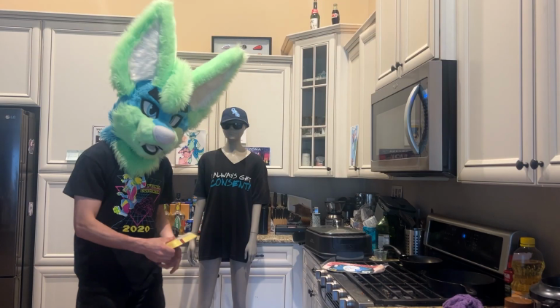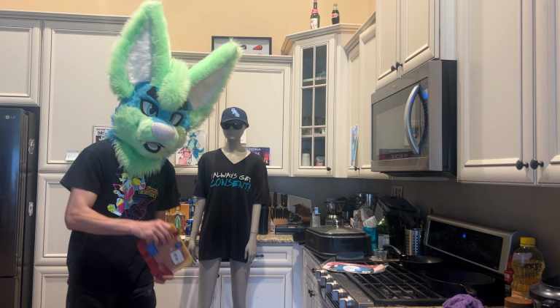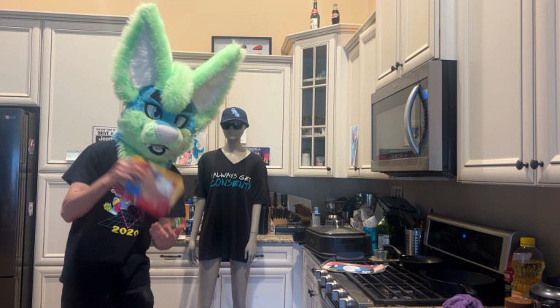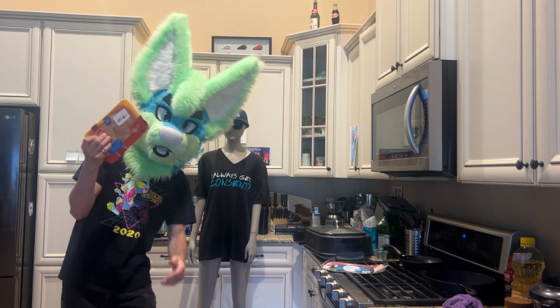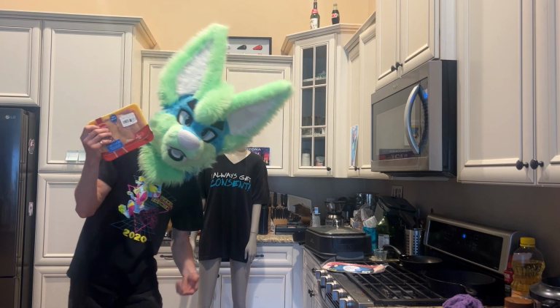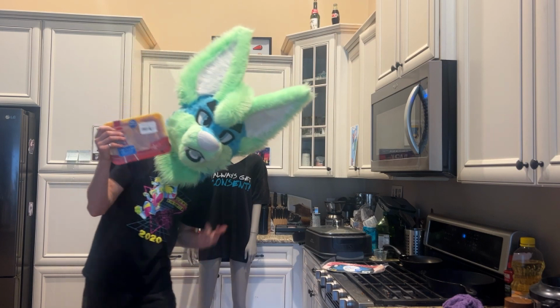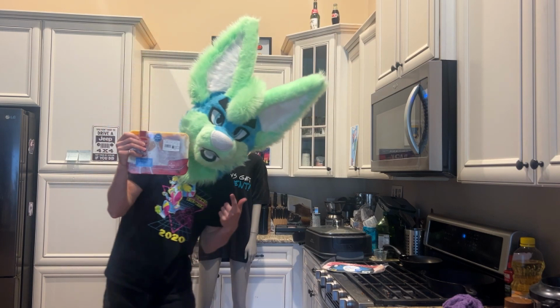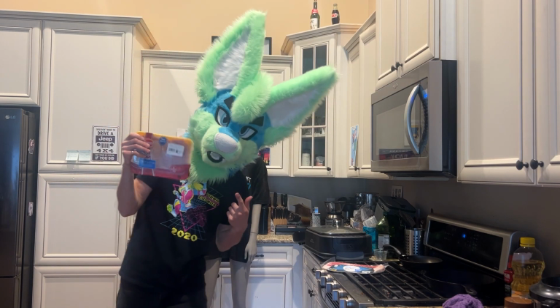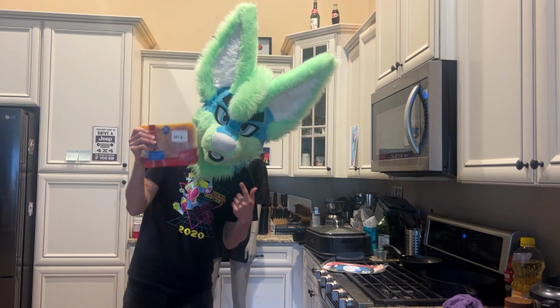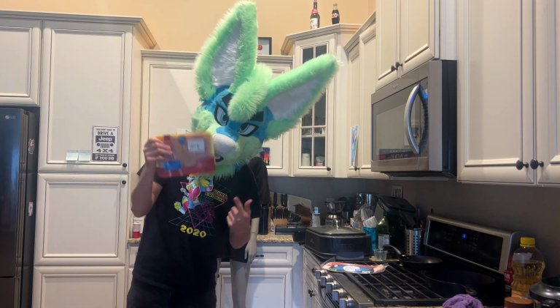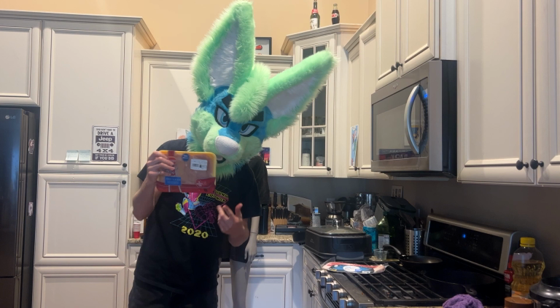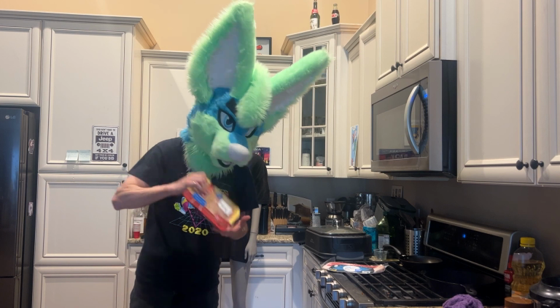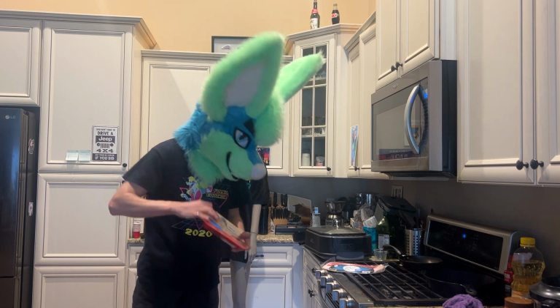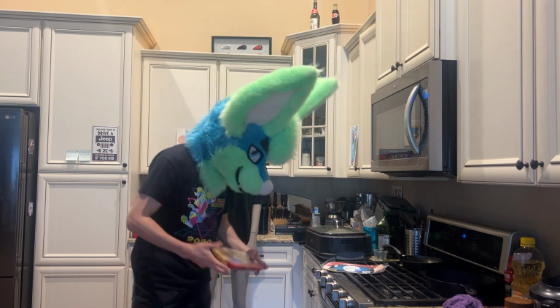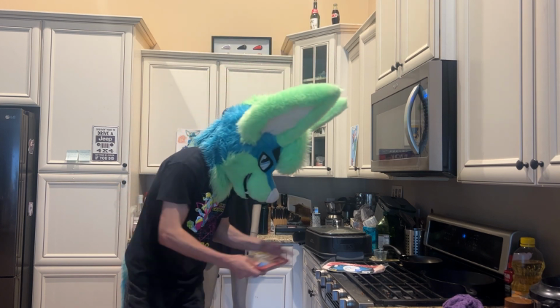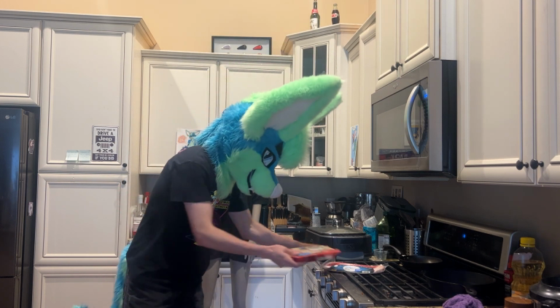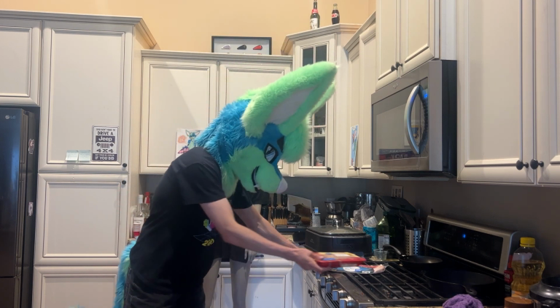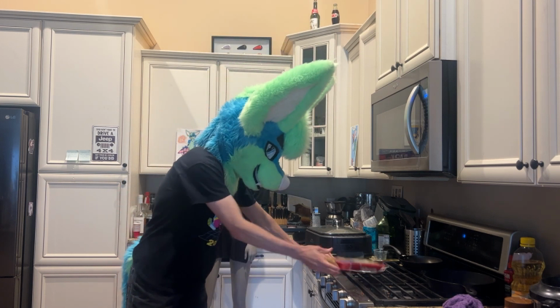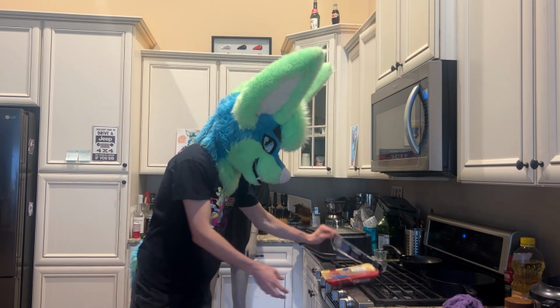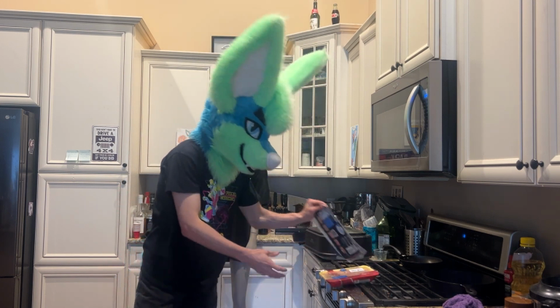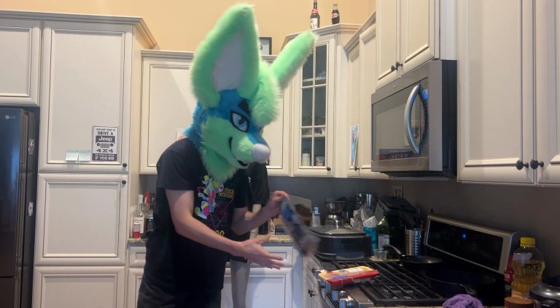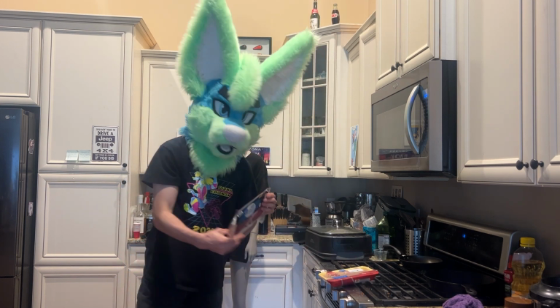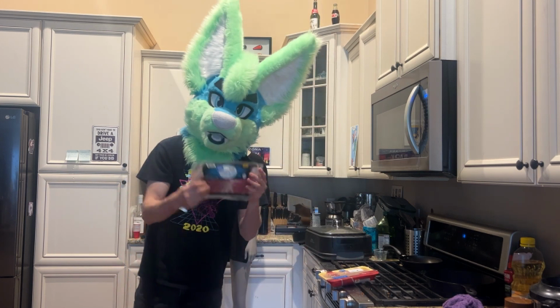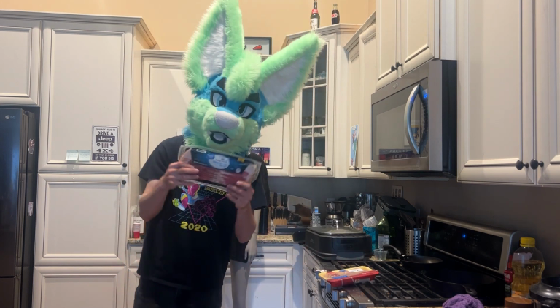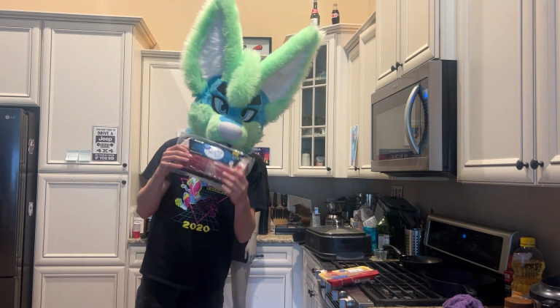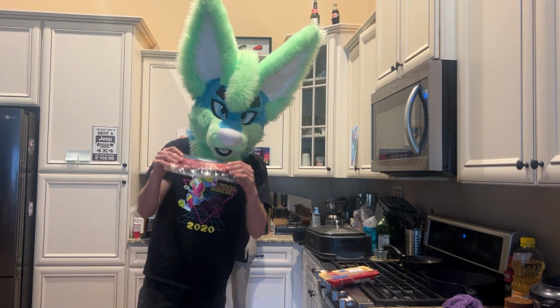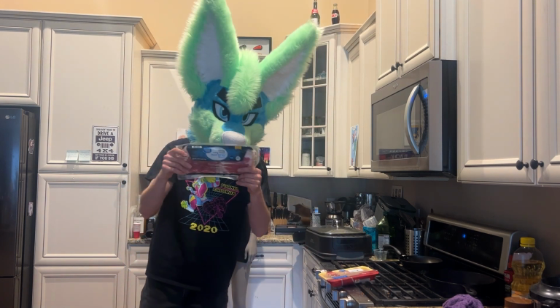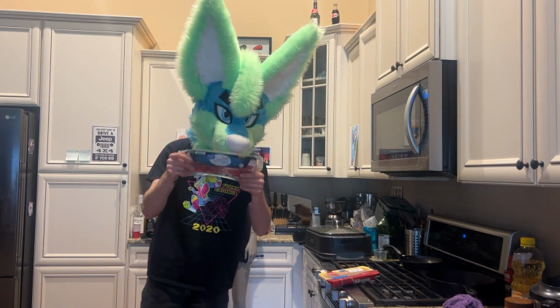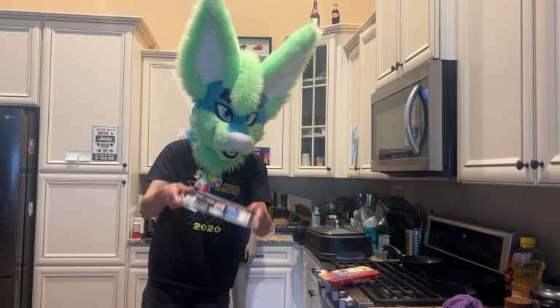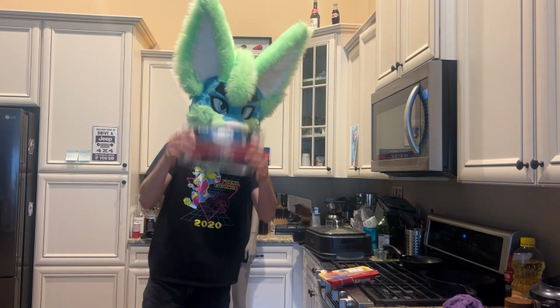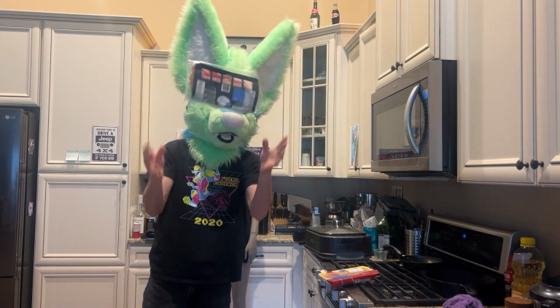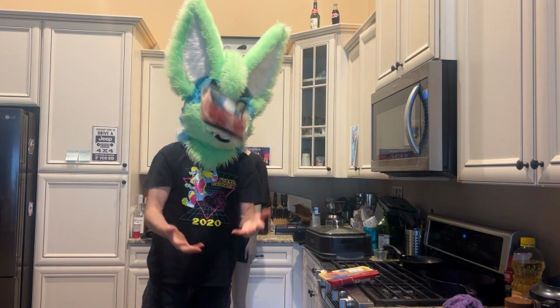We start by pre-cooking the chicken, so in that case I'm going to pre-cook the bacon at the same time.